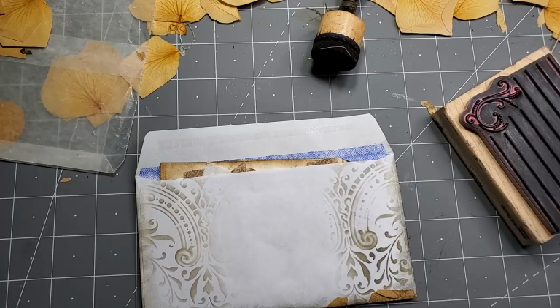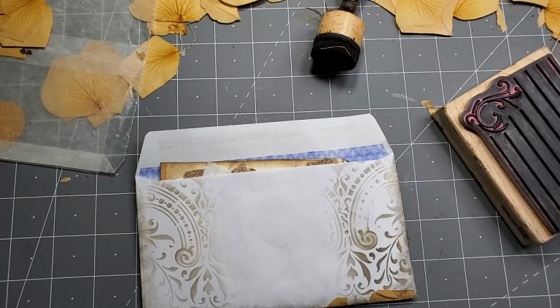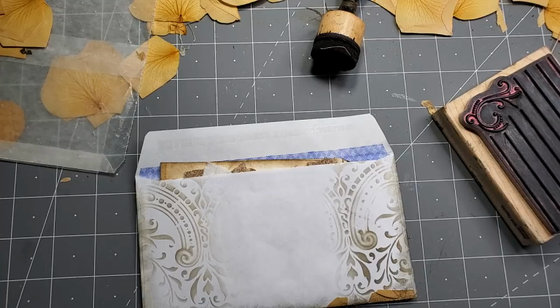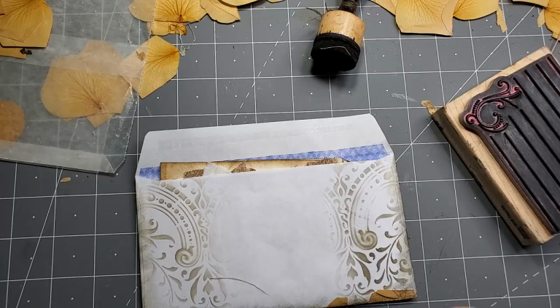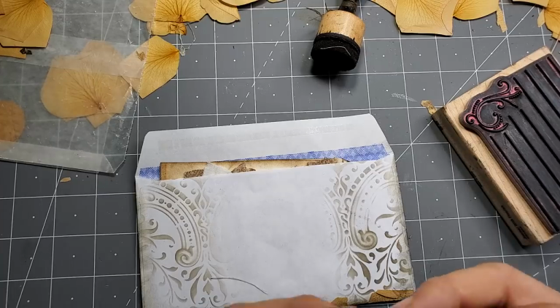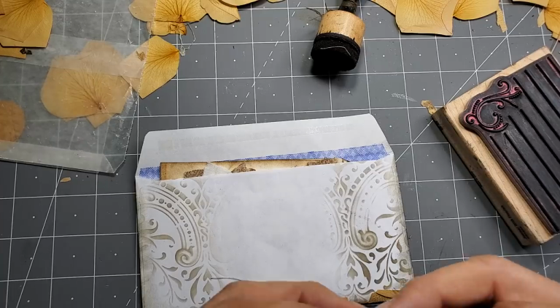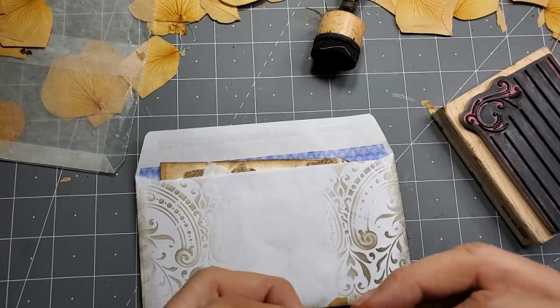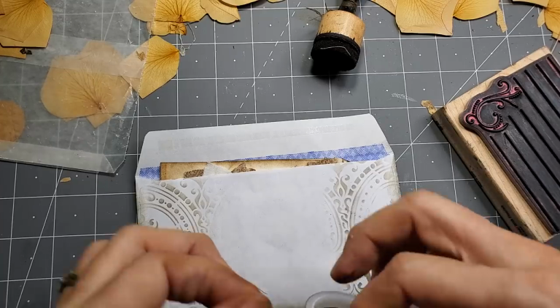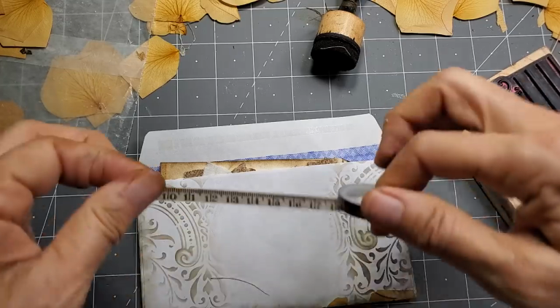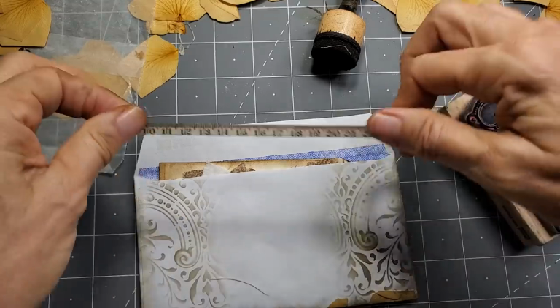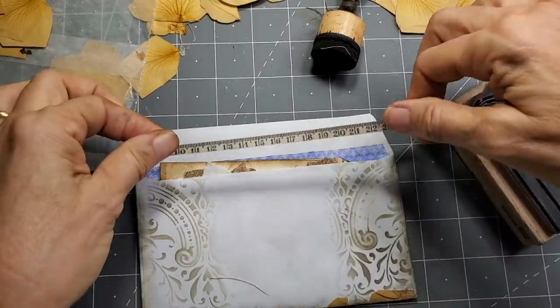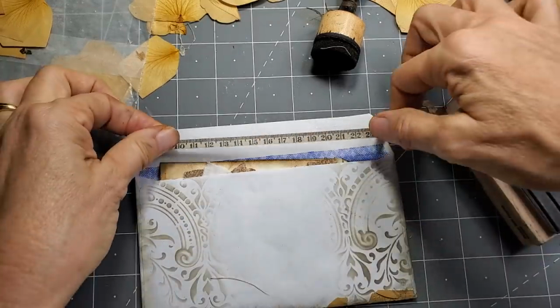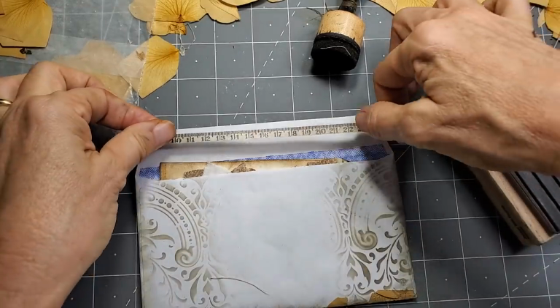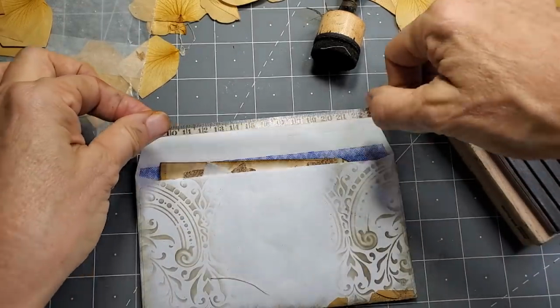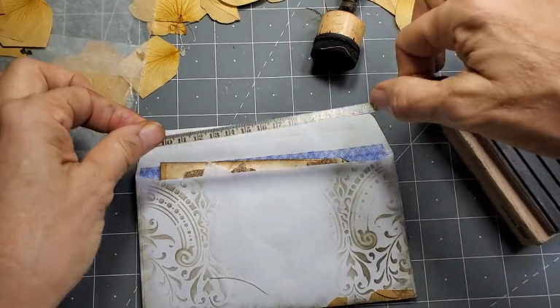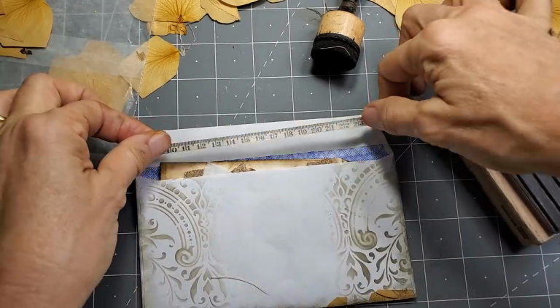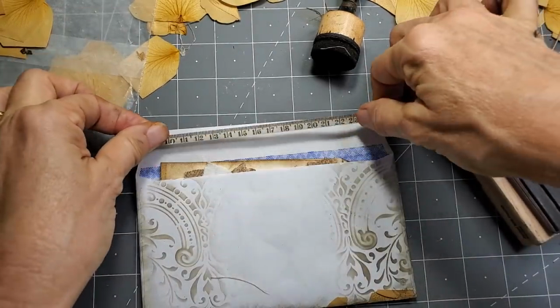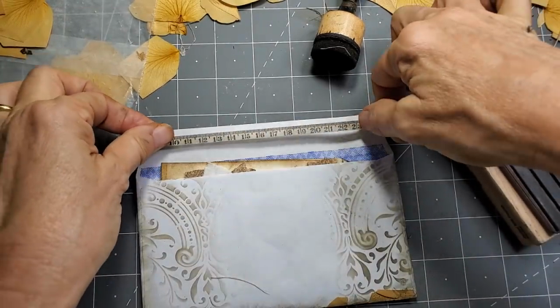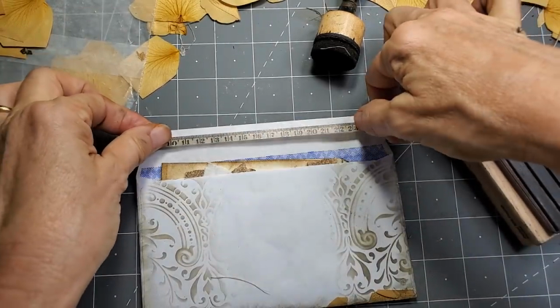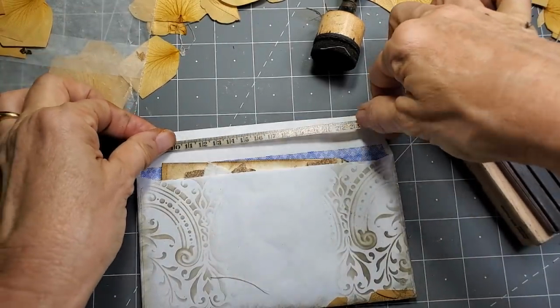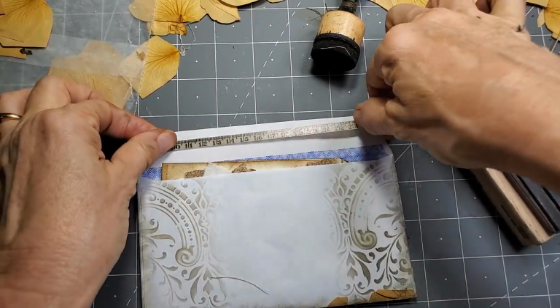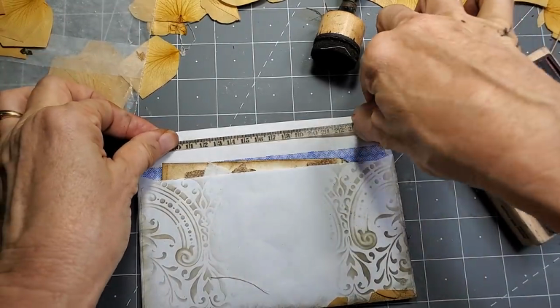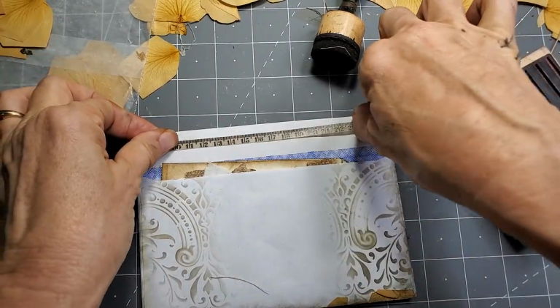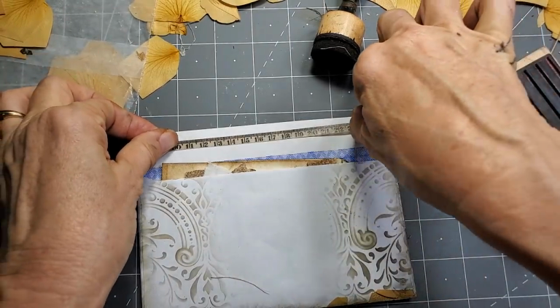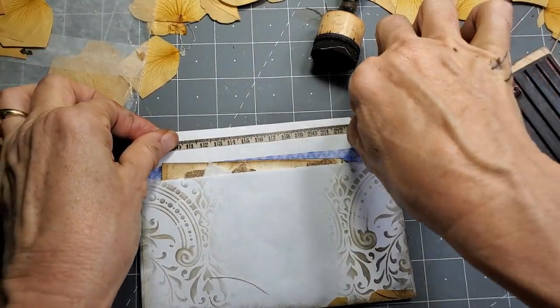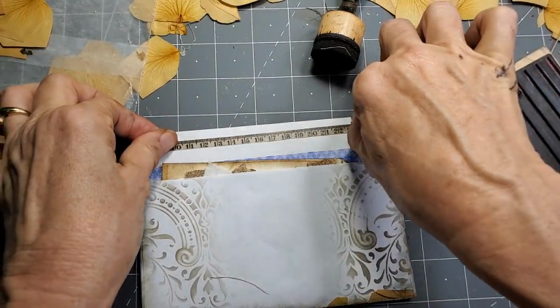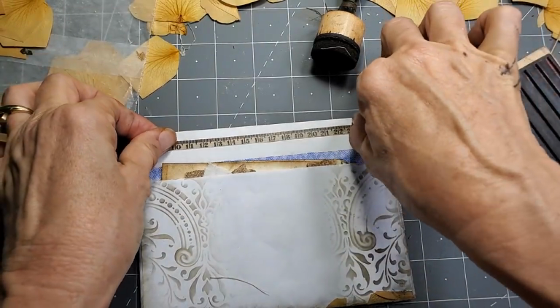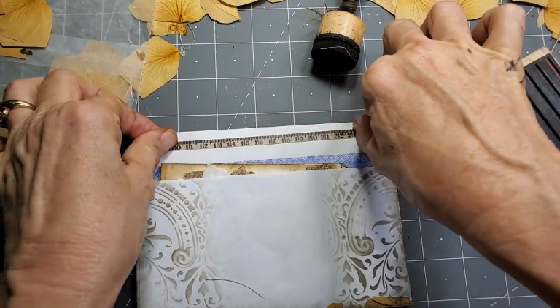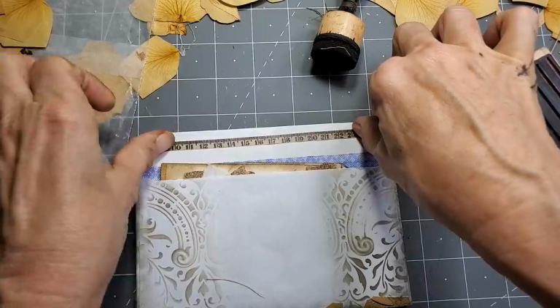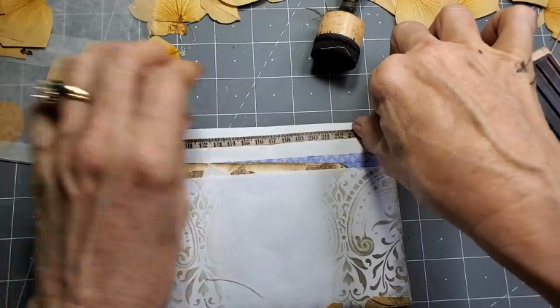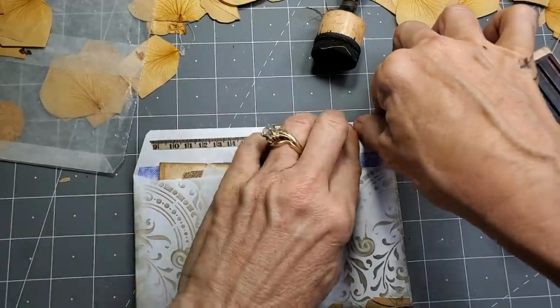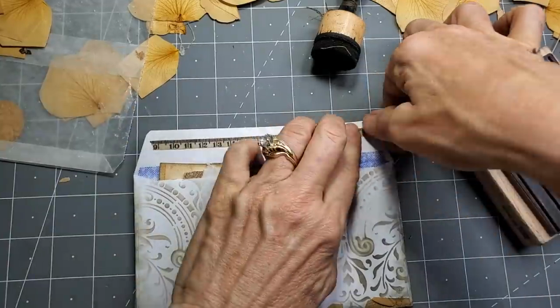Maybe we'll just put a bead of washi tape across here to cover the sticky. You don't need this sticky.